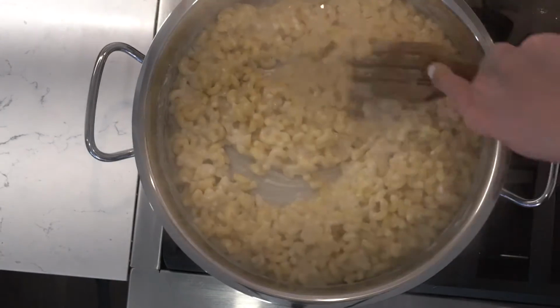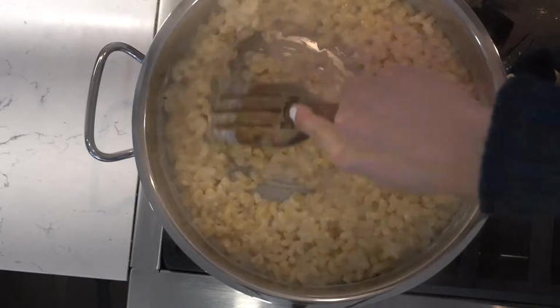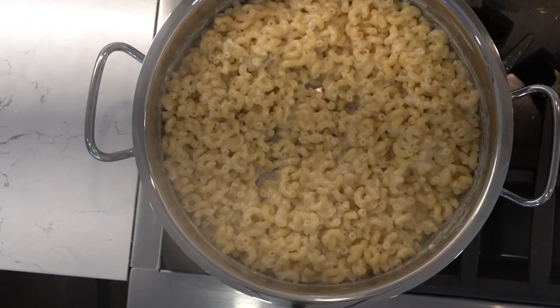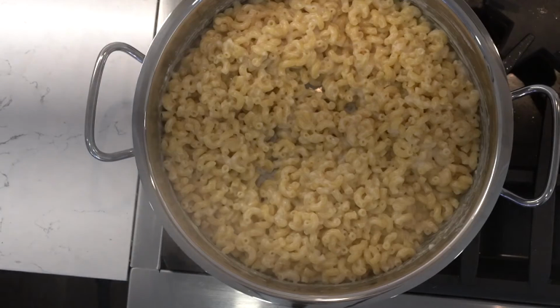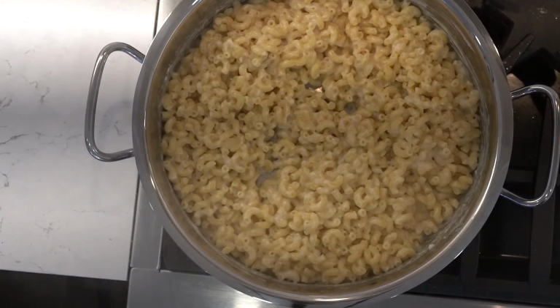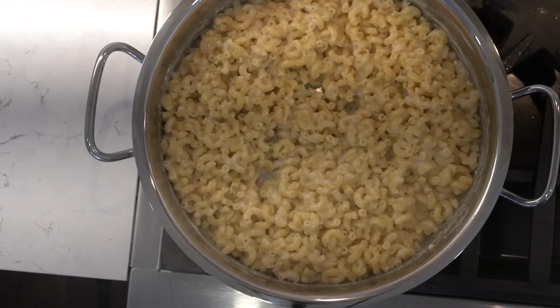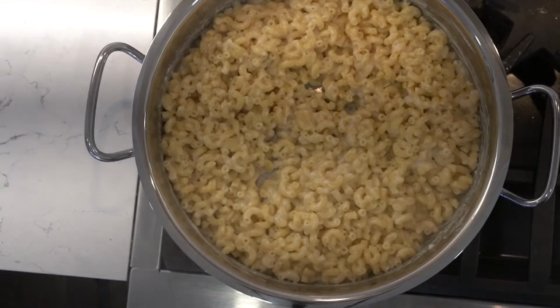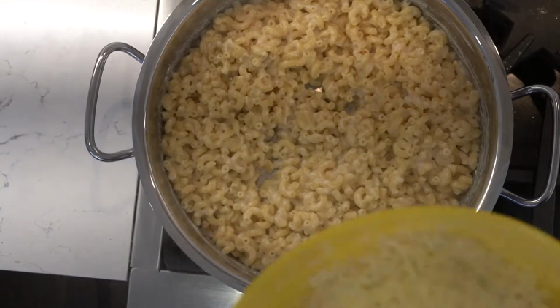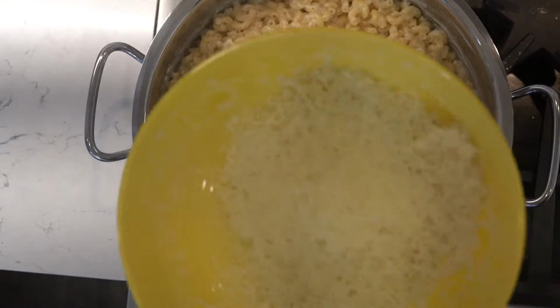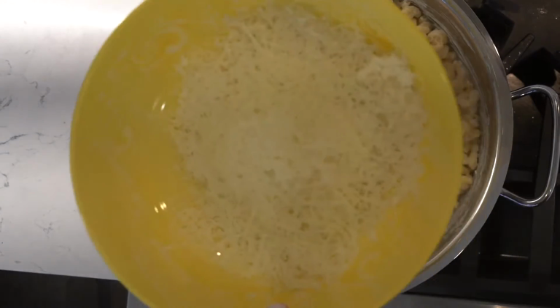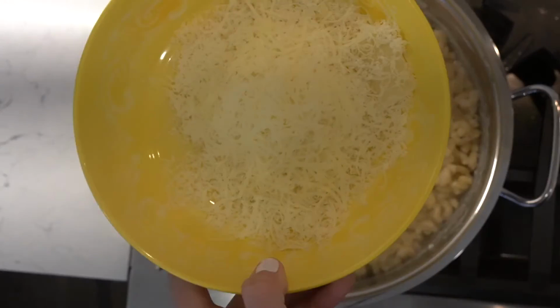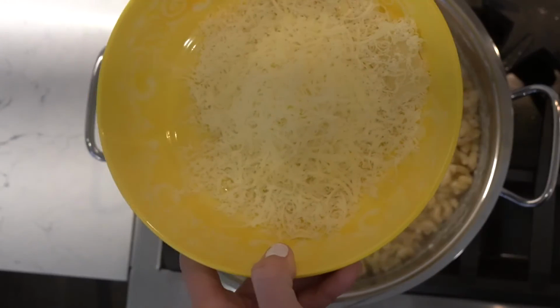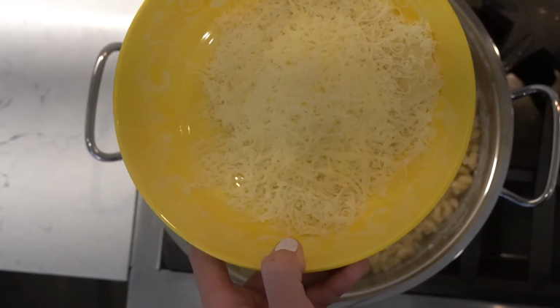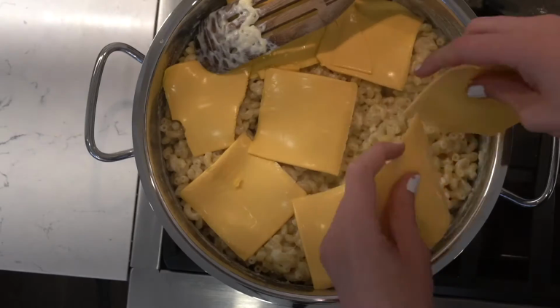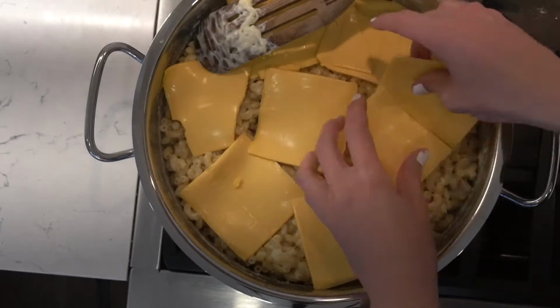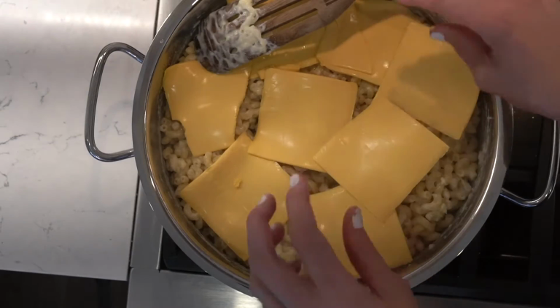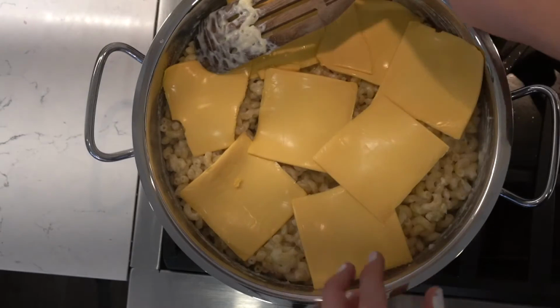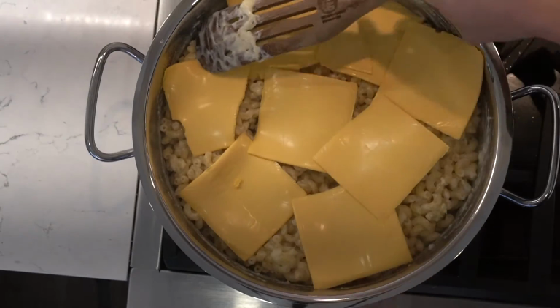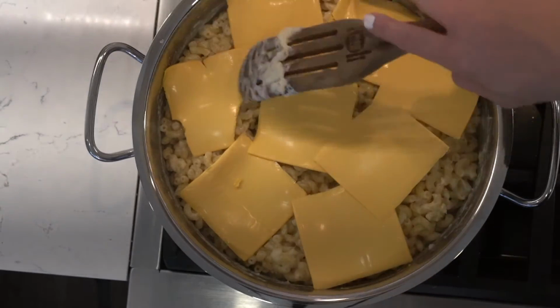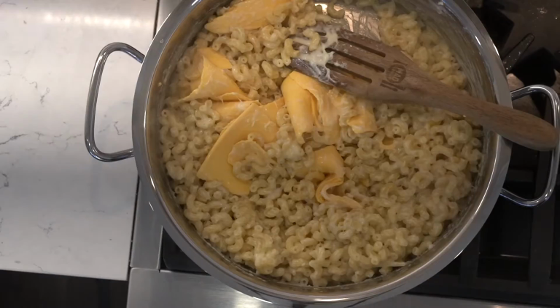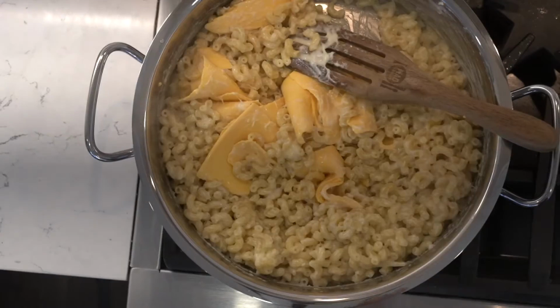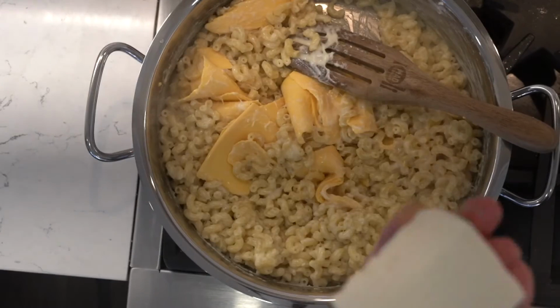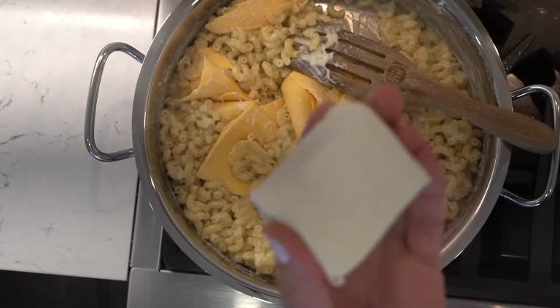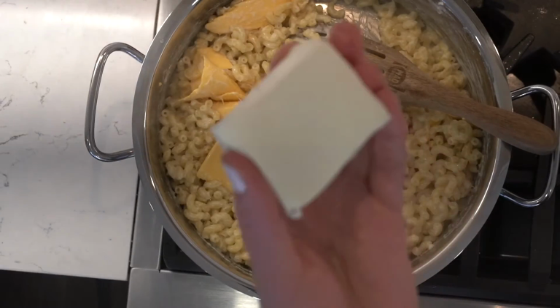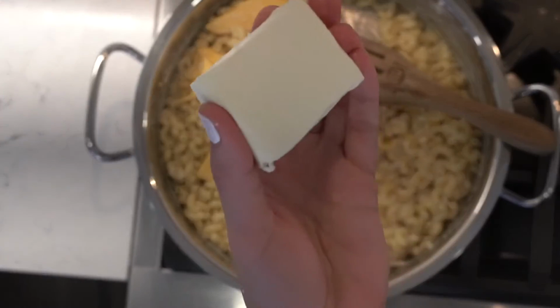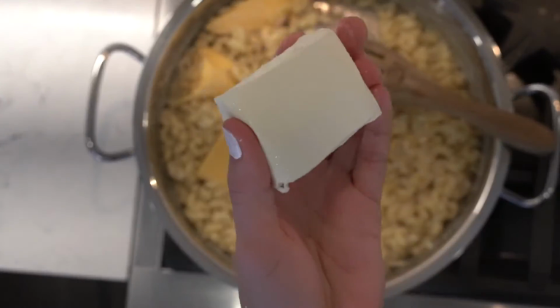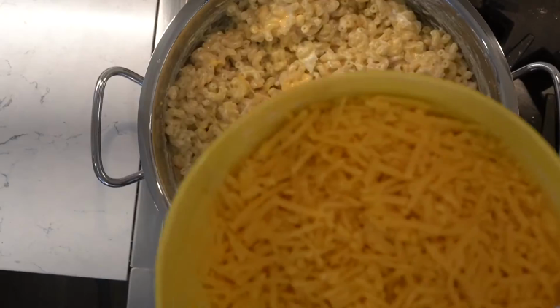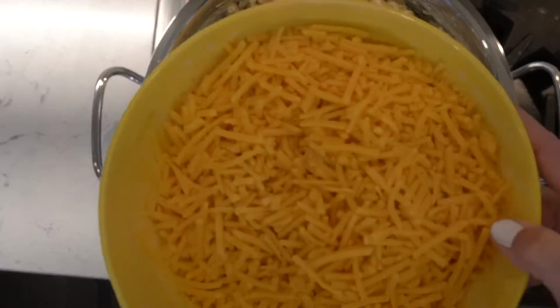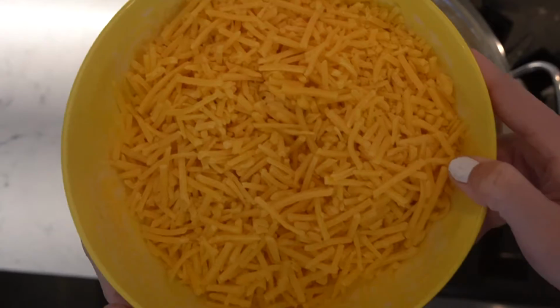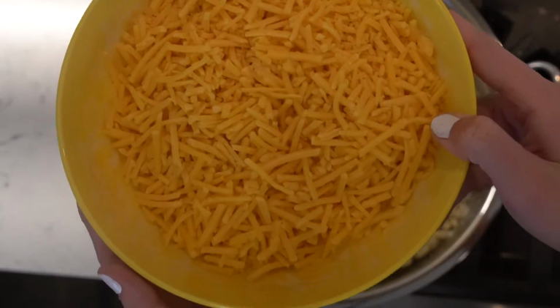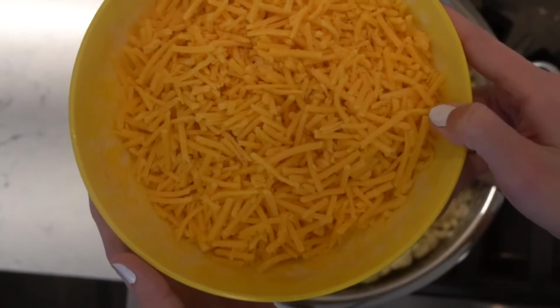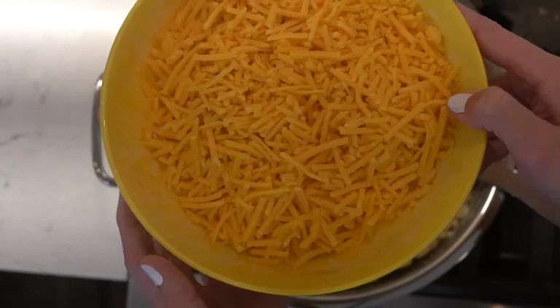Add the gruyere cheese, American cream cheese, and cheddar.